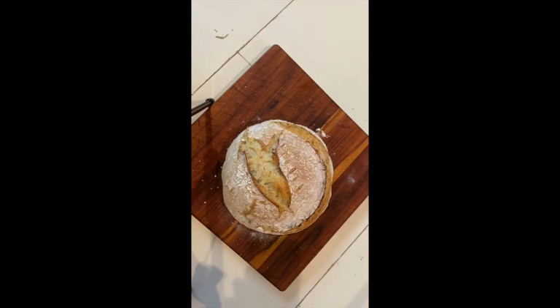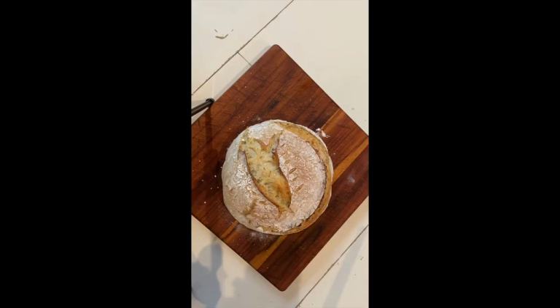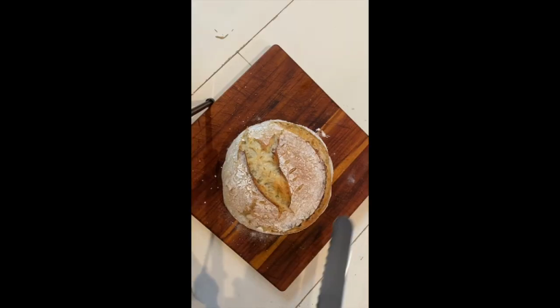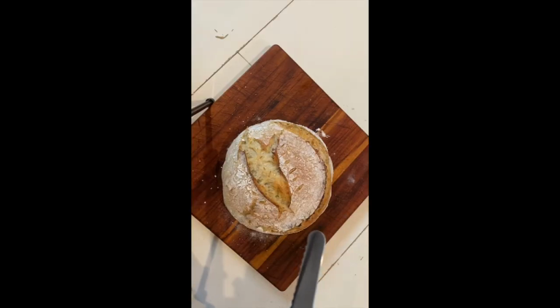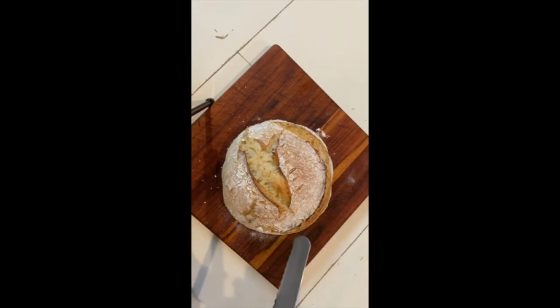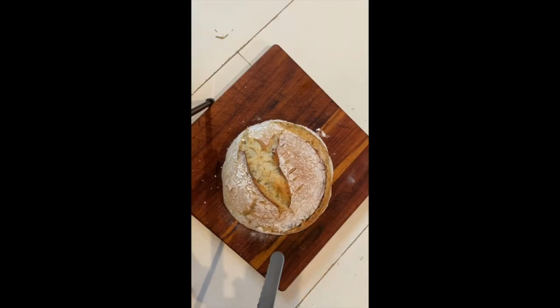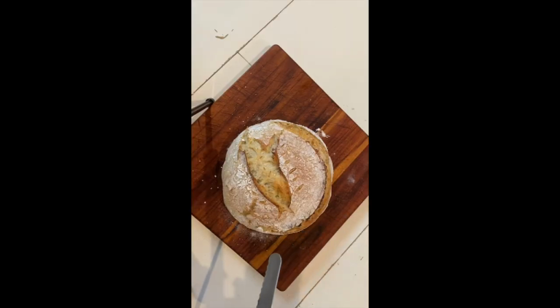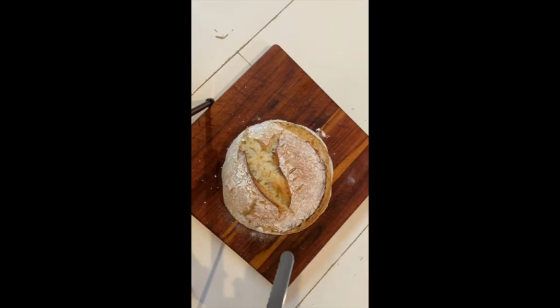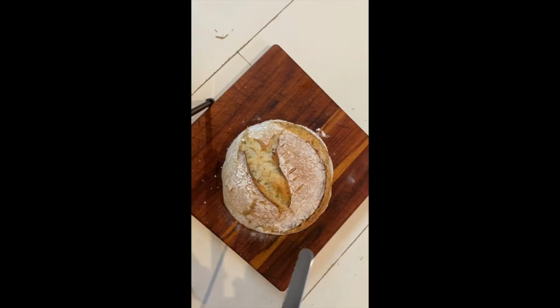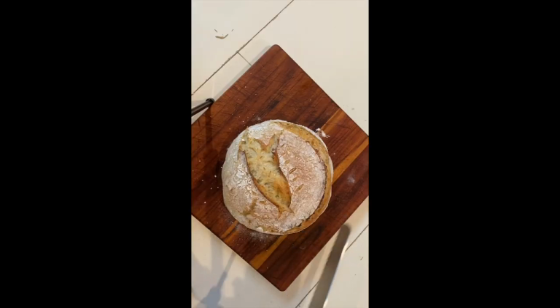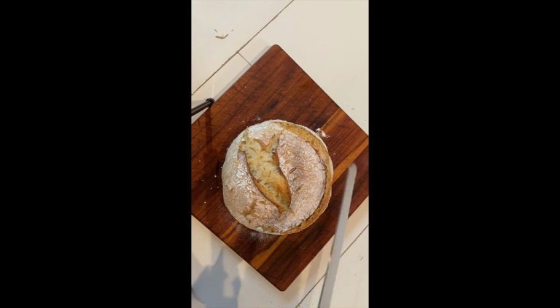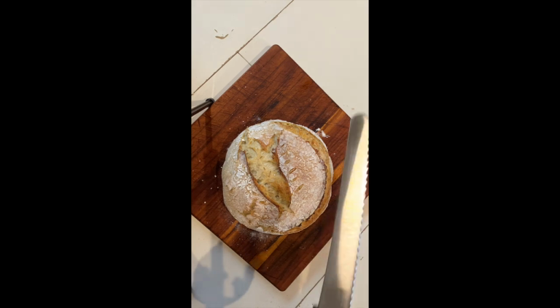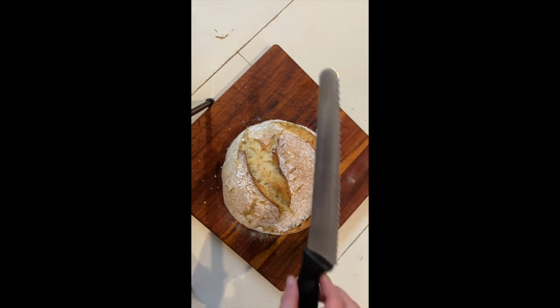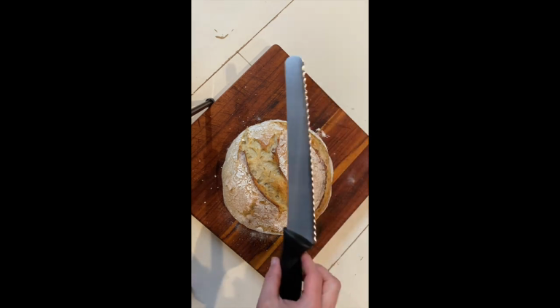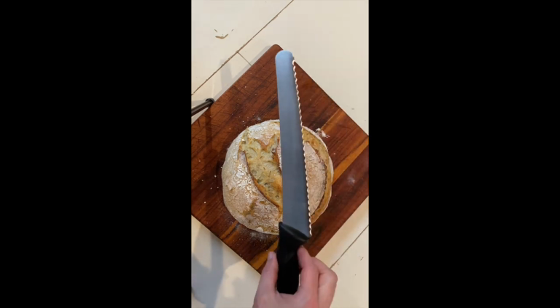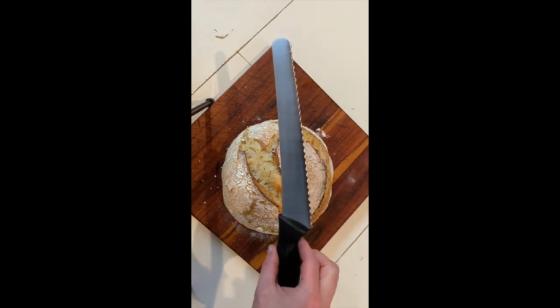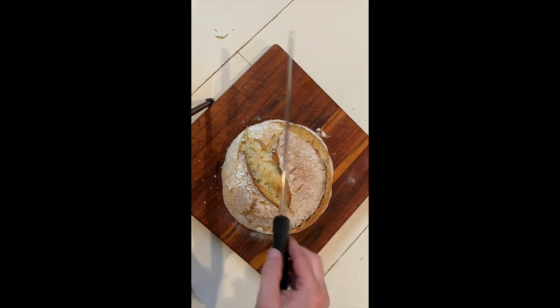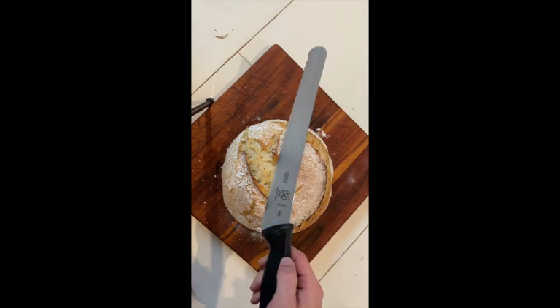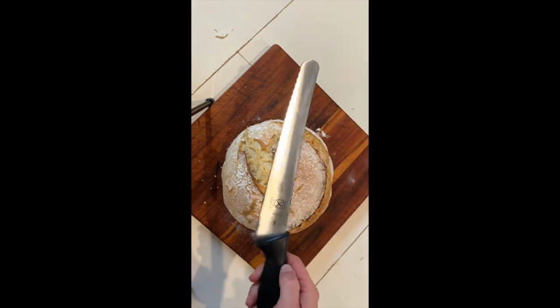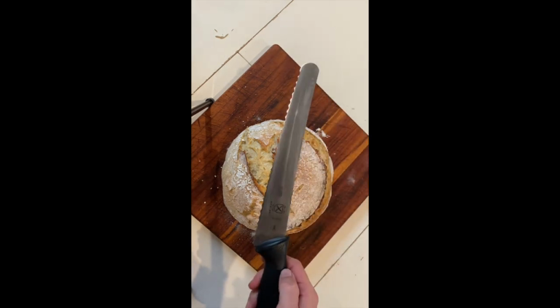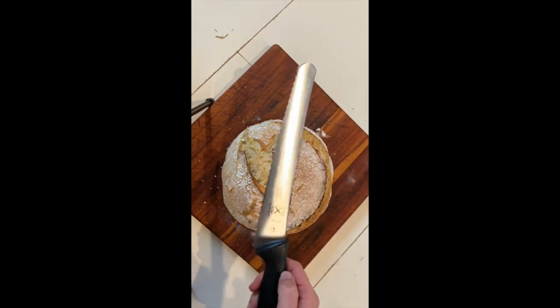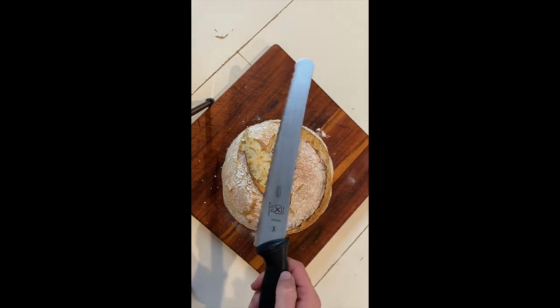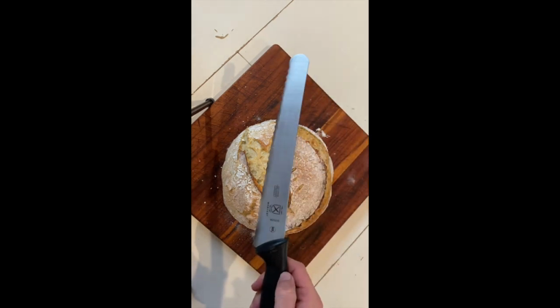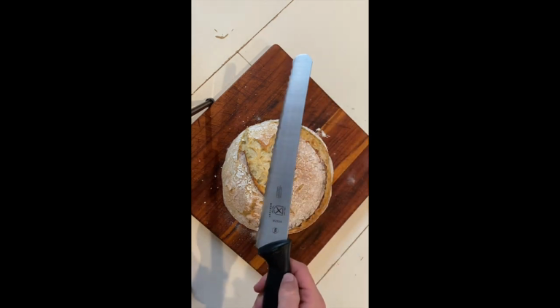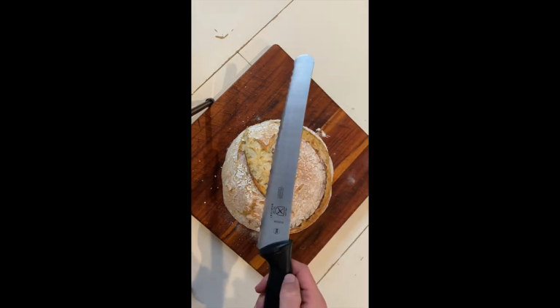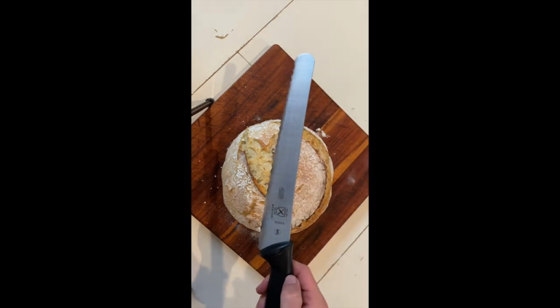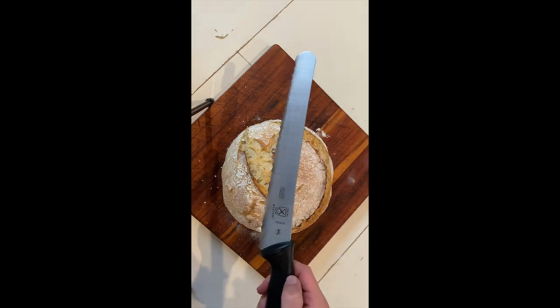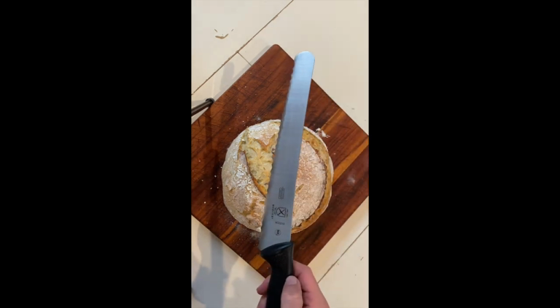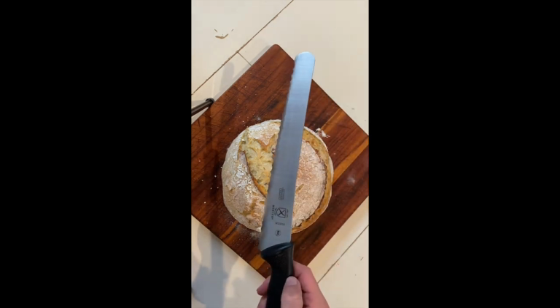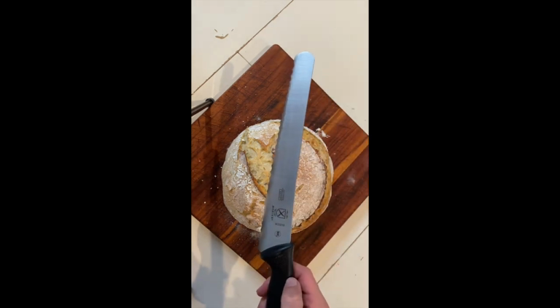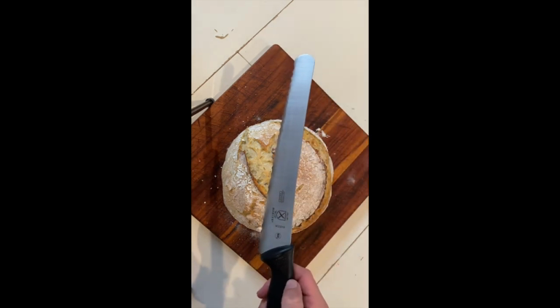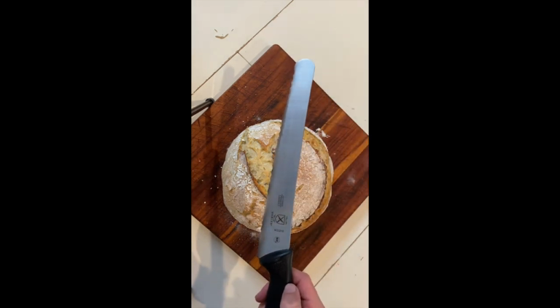Now I'm going to demonstrate how we cut our bread. I really like this knife — I'll link to it in the description; it's a Mercer knife.